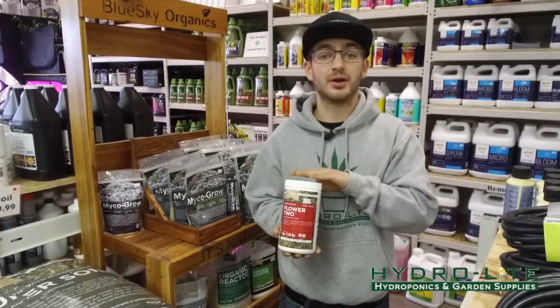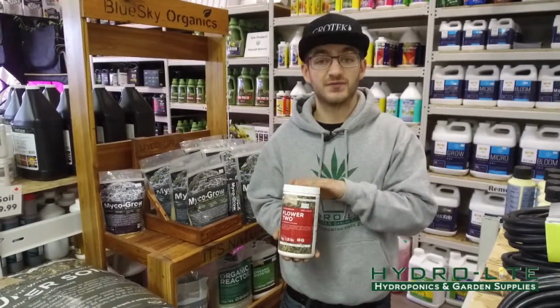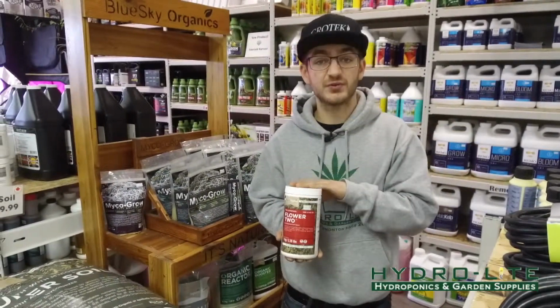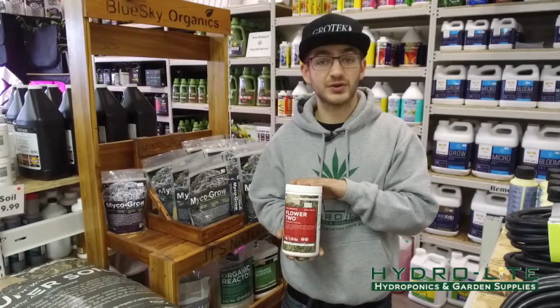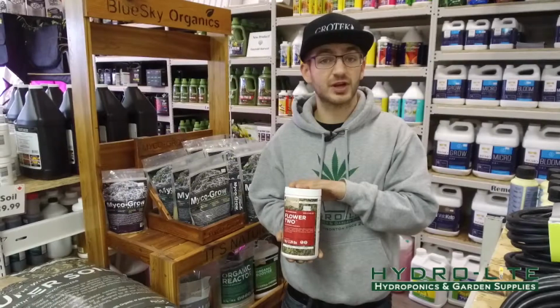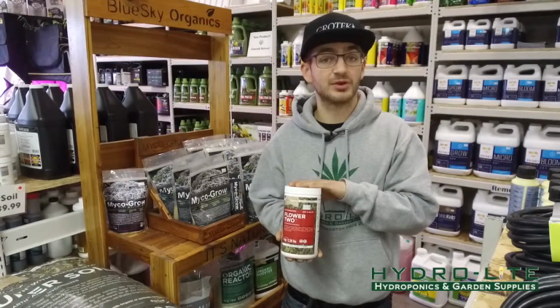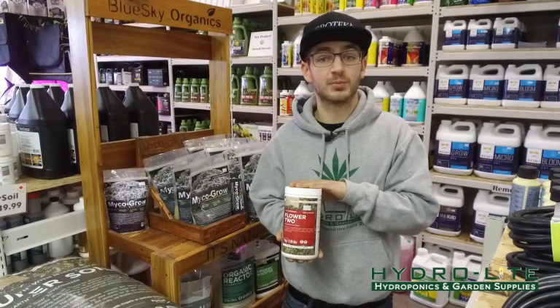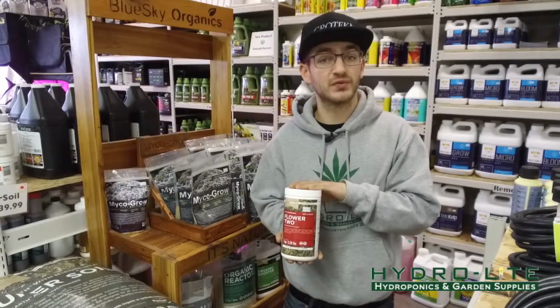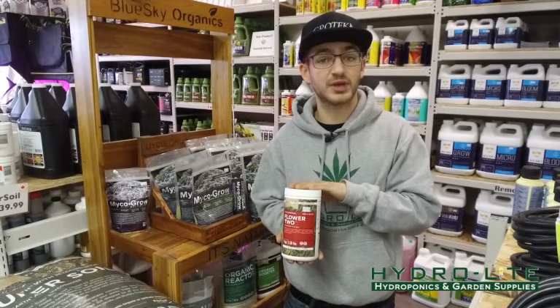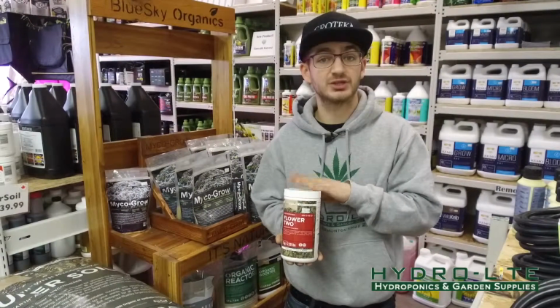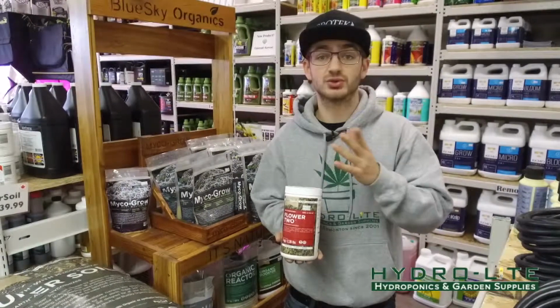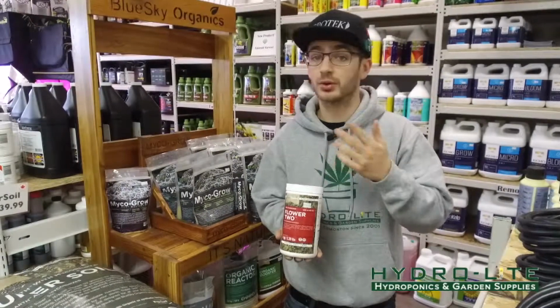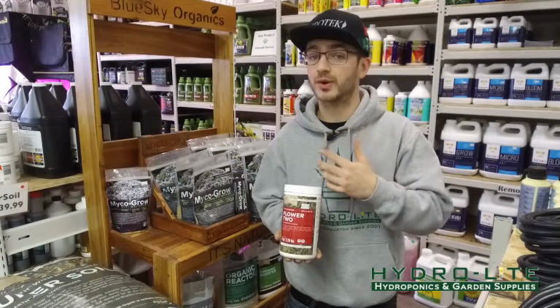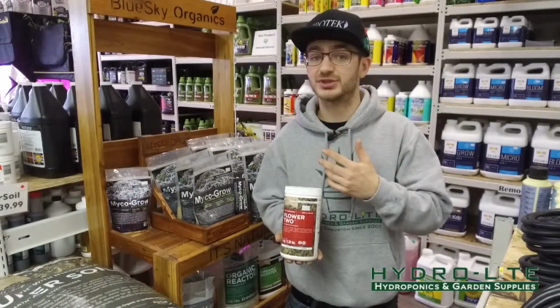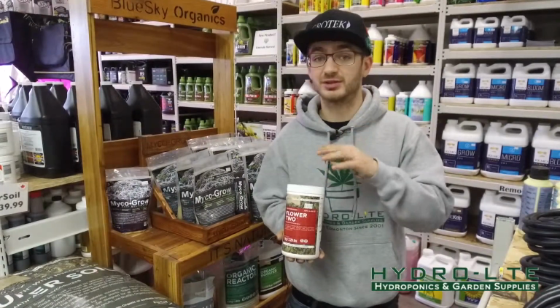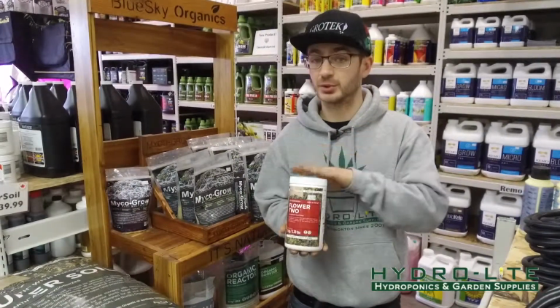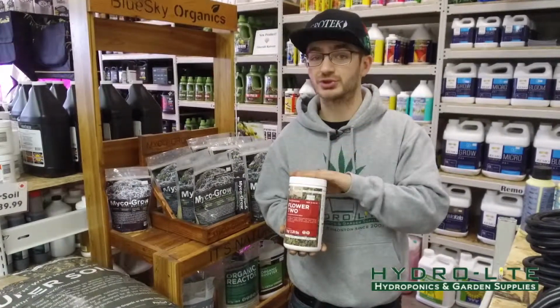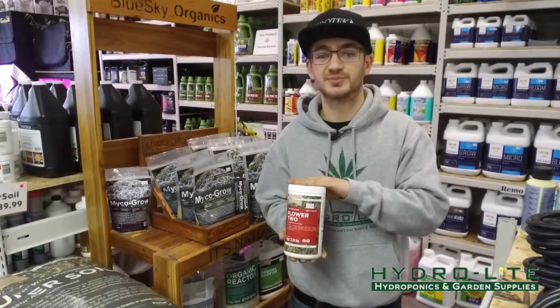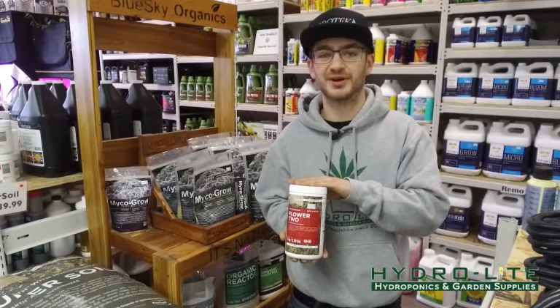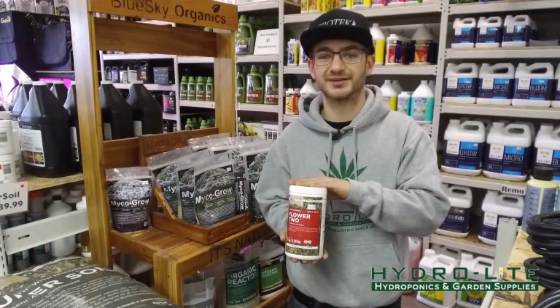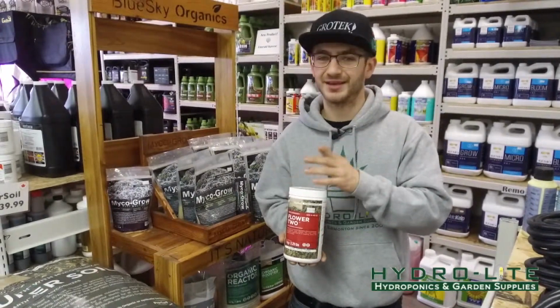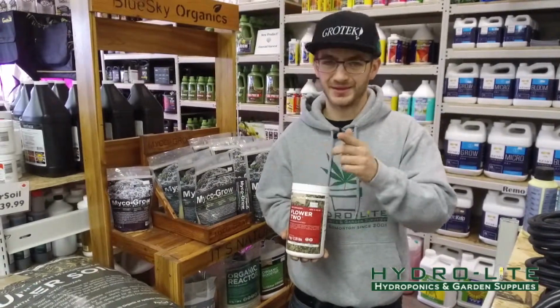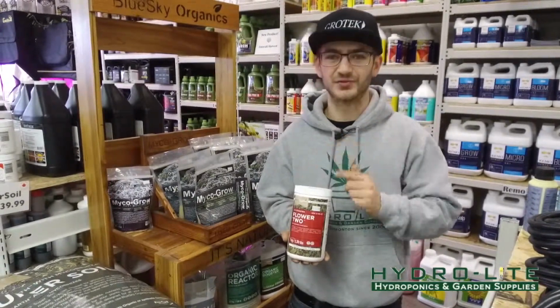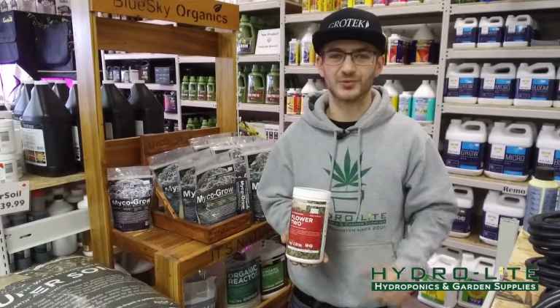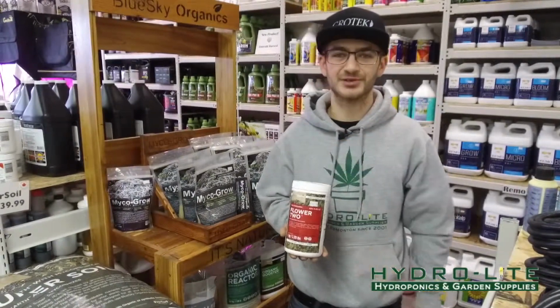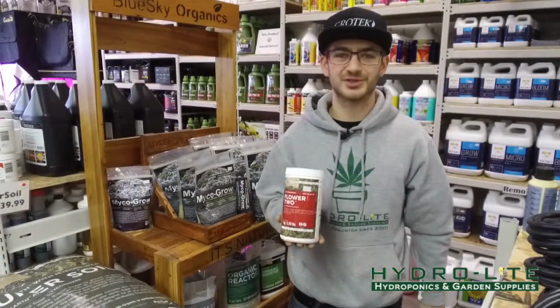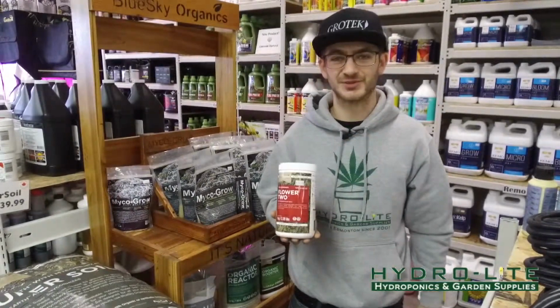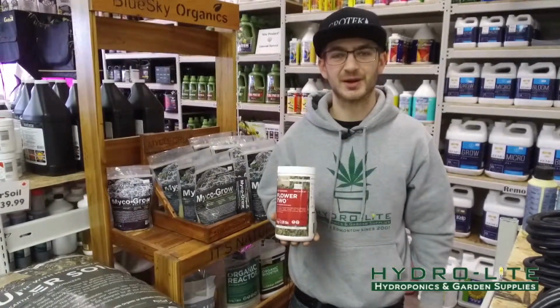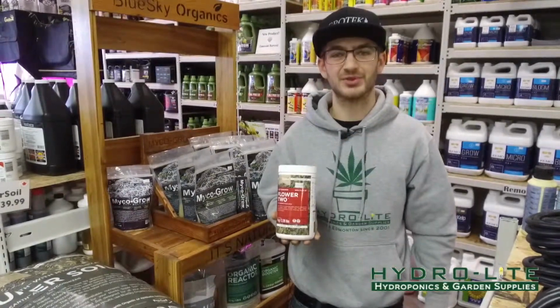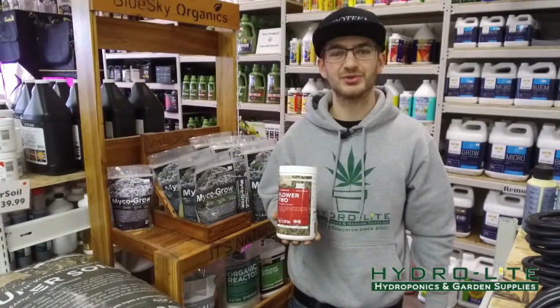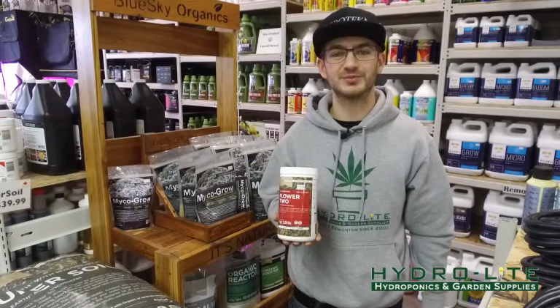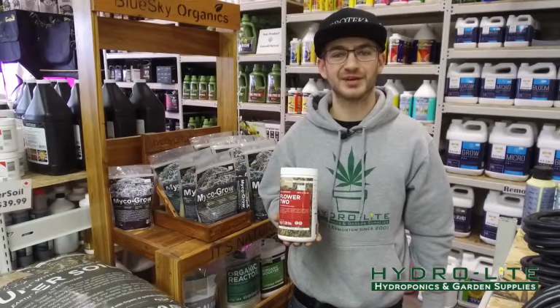Feel free to come into both locations or our website to purchase this product. Thank you for watching and subscribe to the YouTube channel.